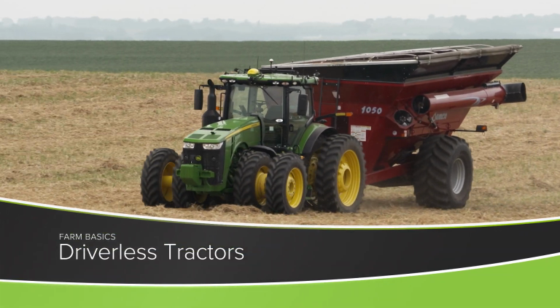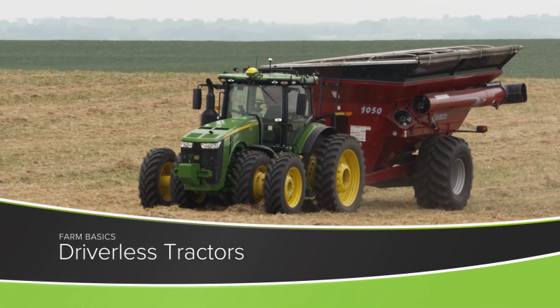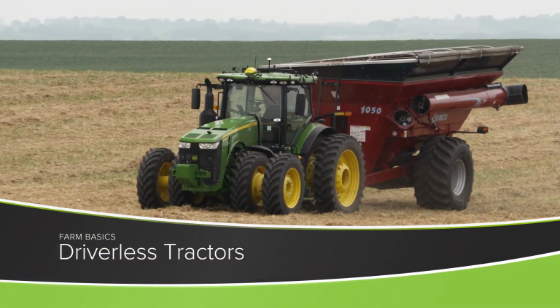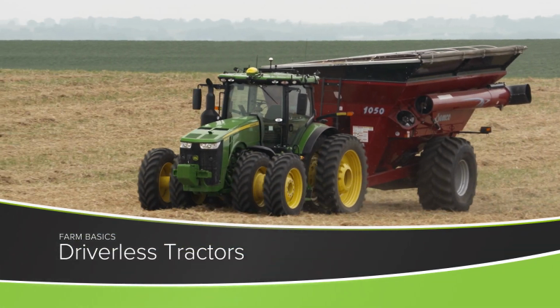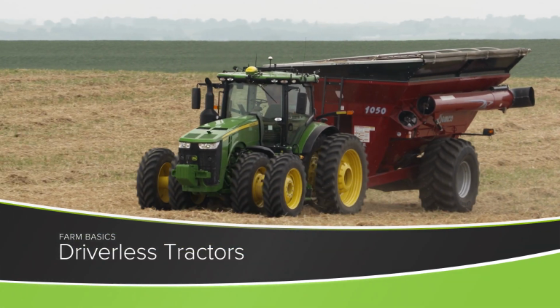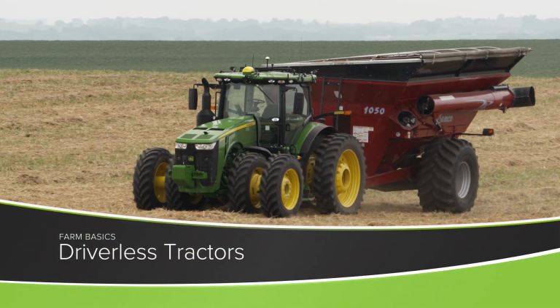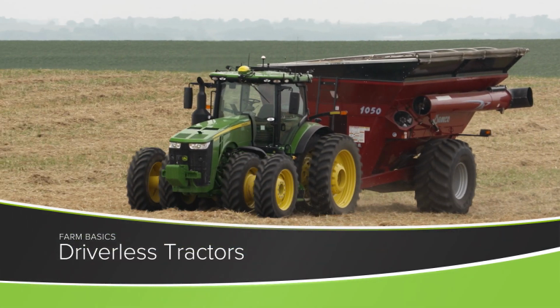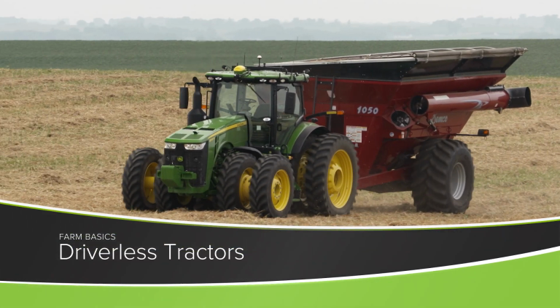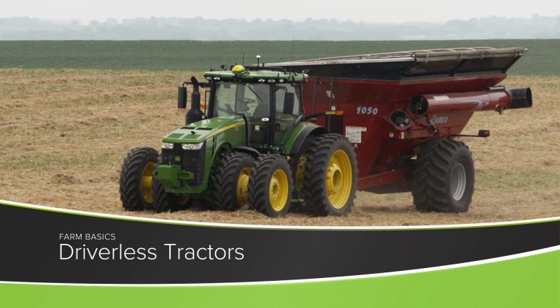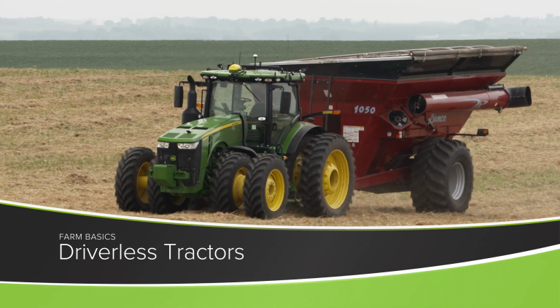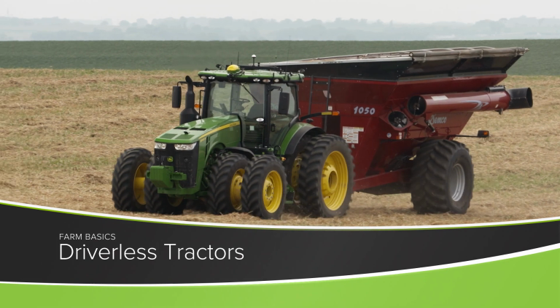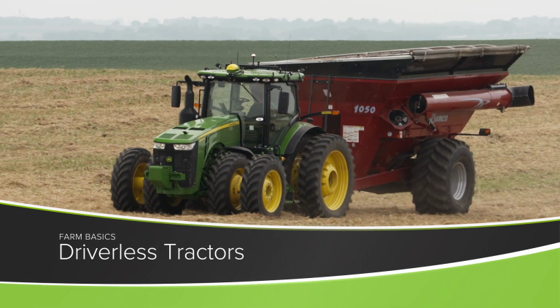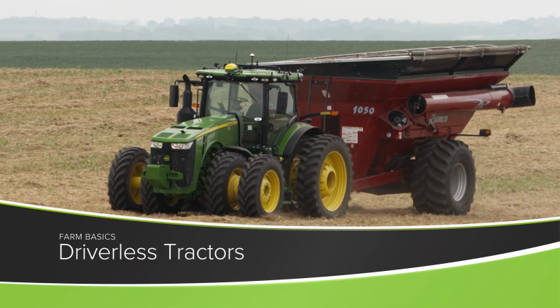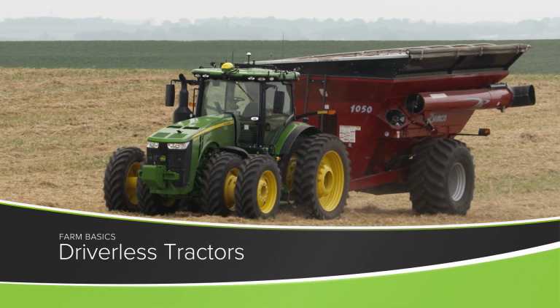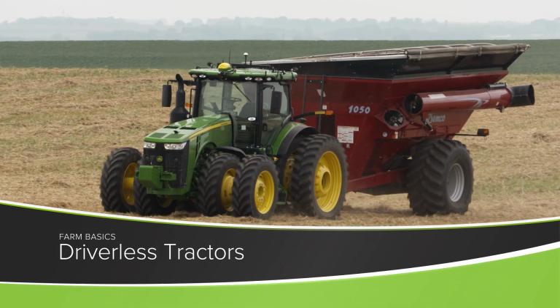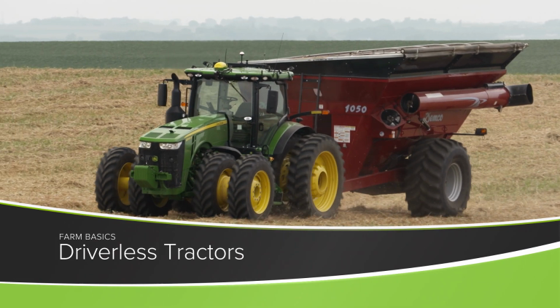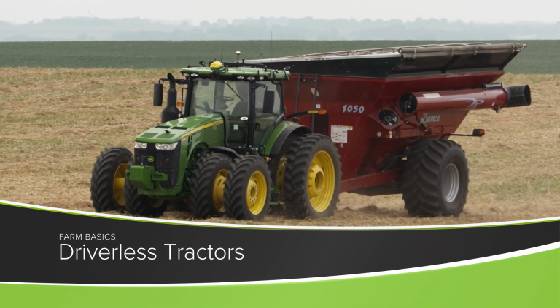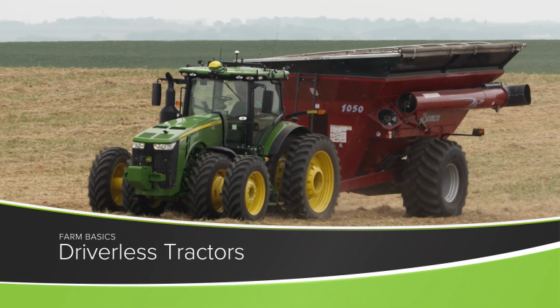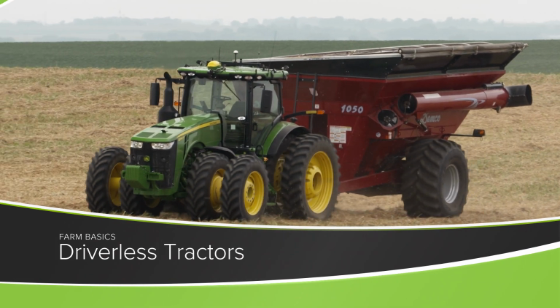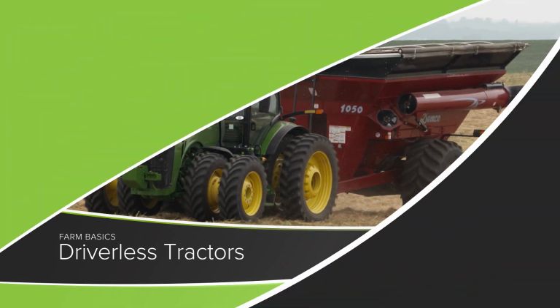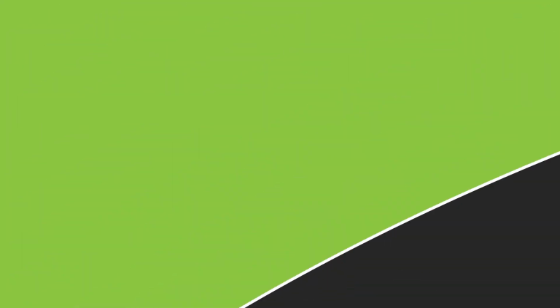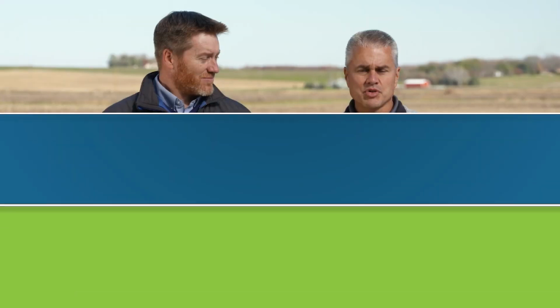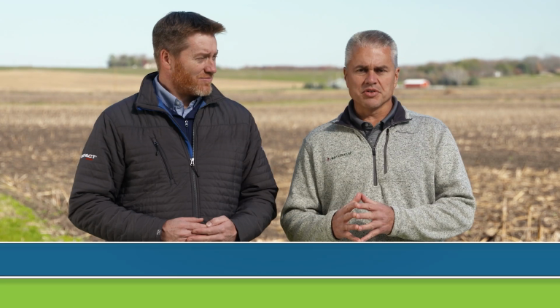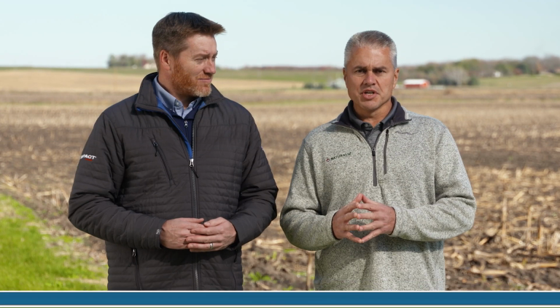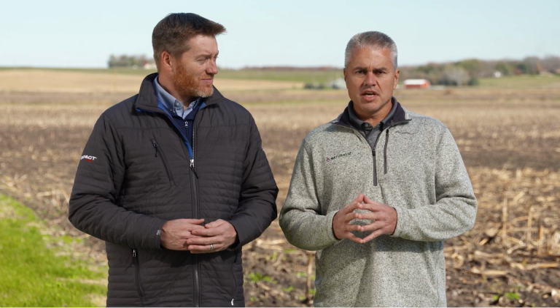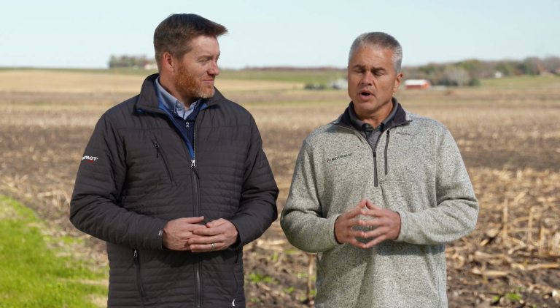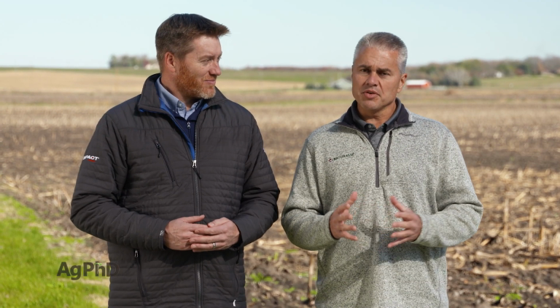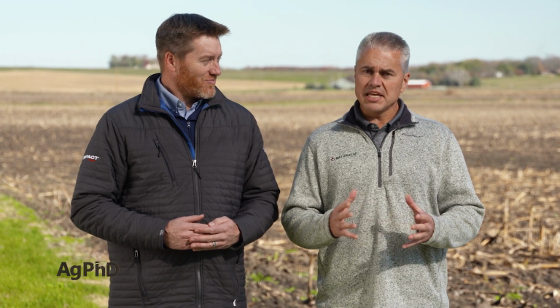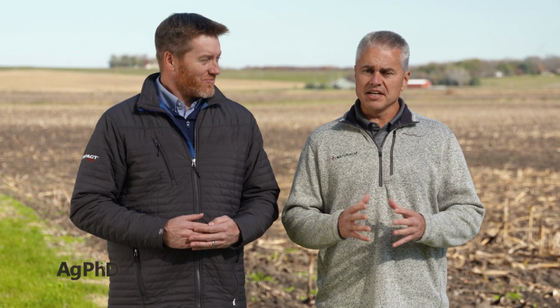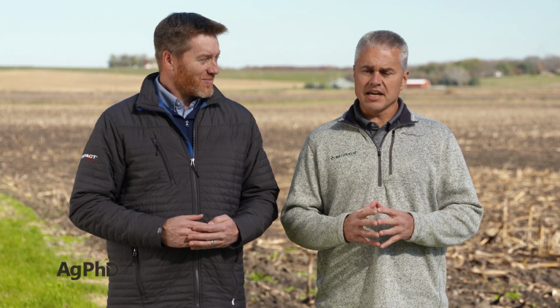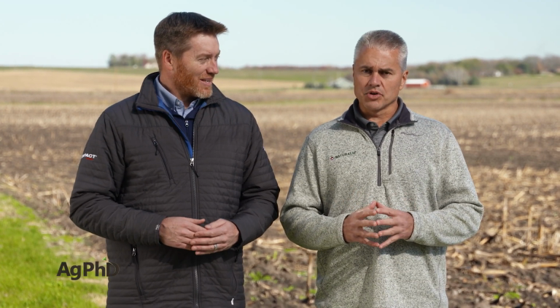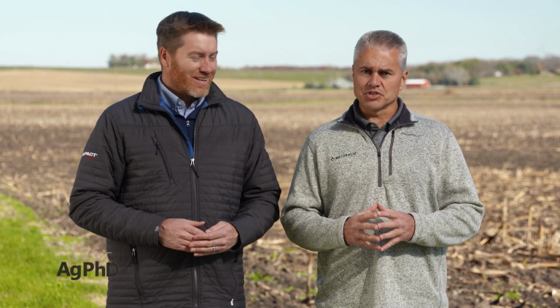During our Farm Basics time today, we're going to talk a little about autosteer and autonomous tractors, and why they're needed in agriculture.